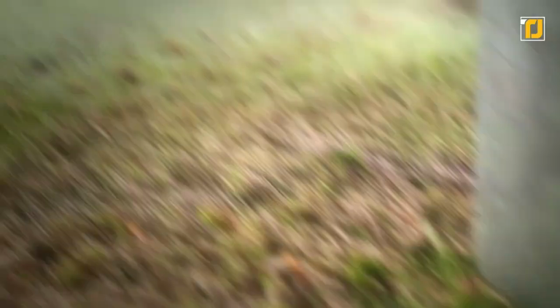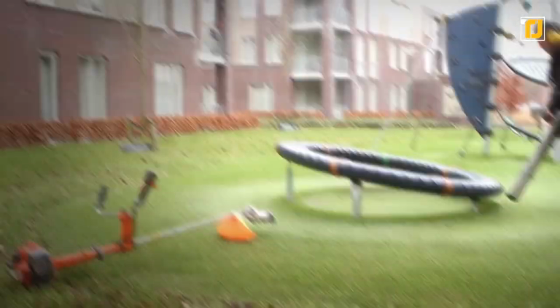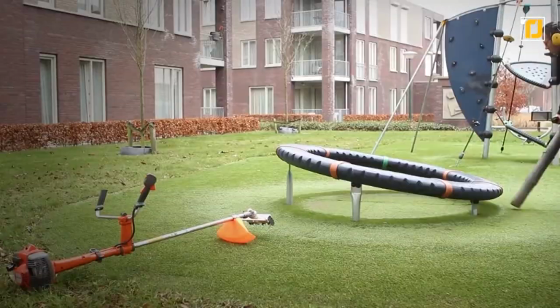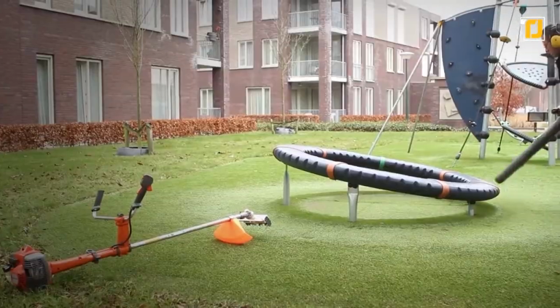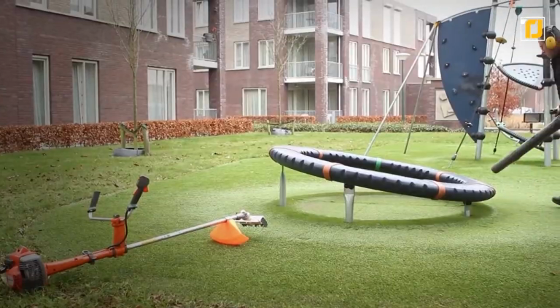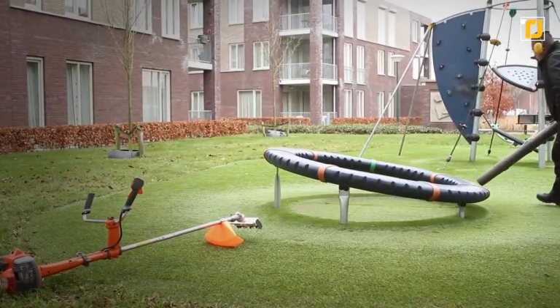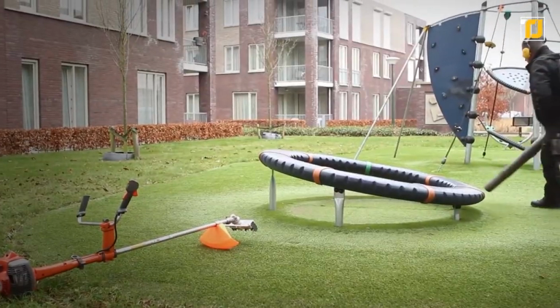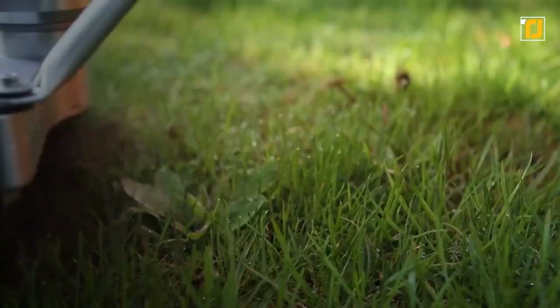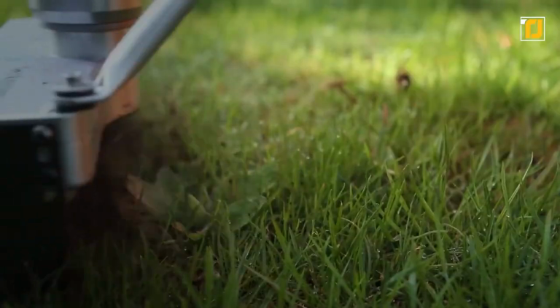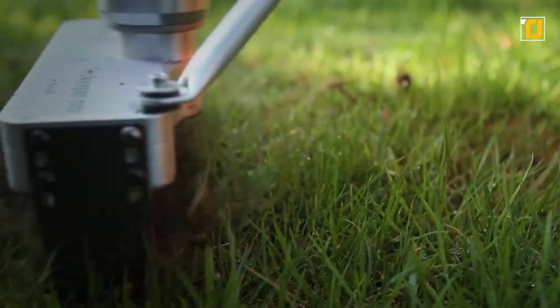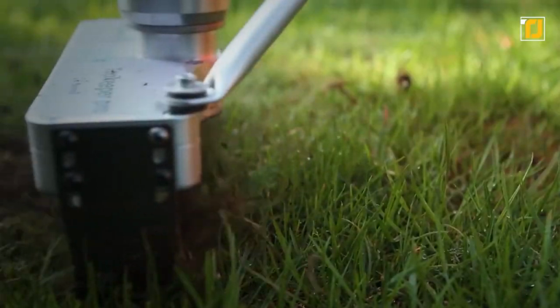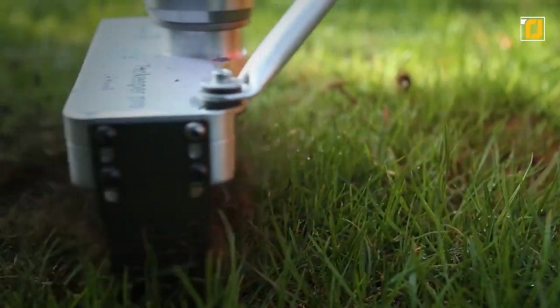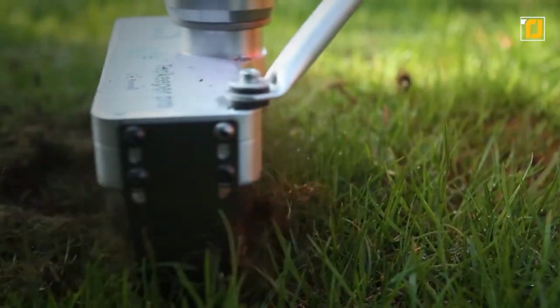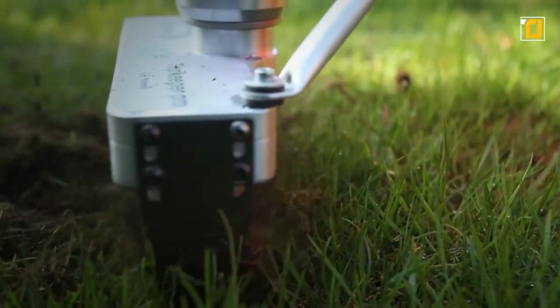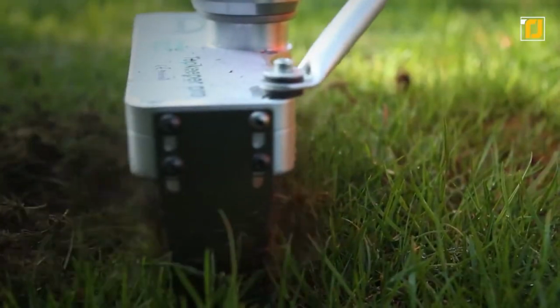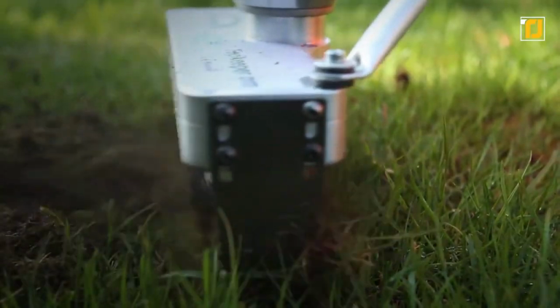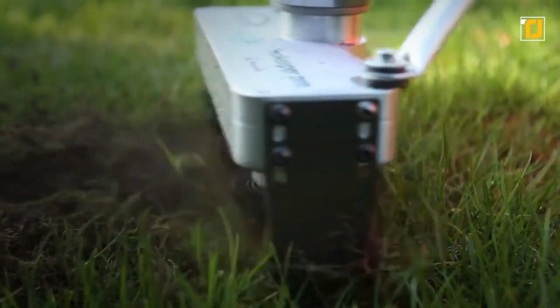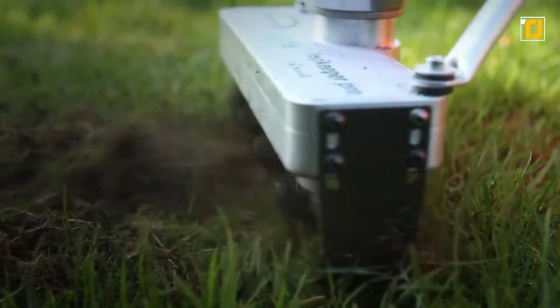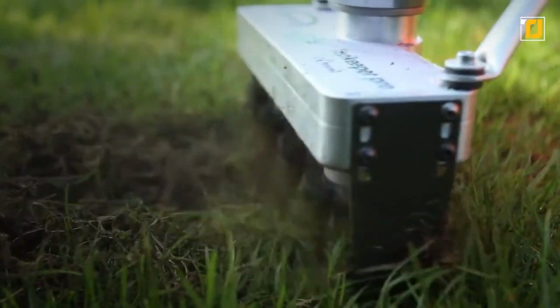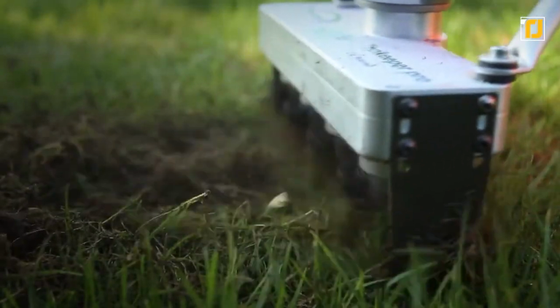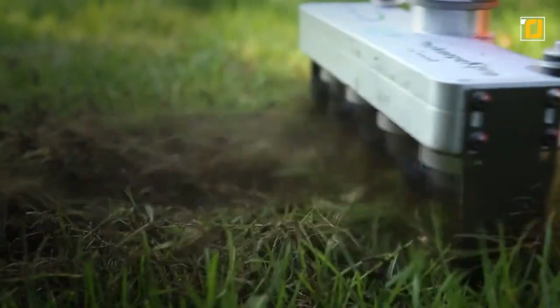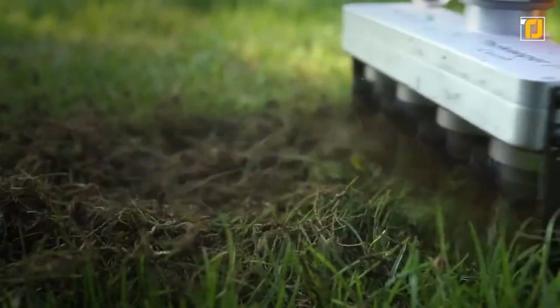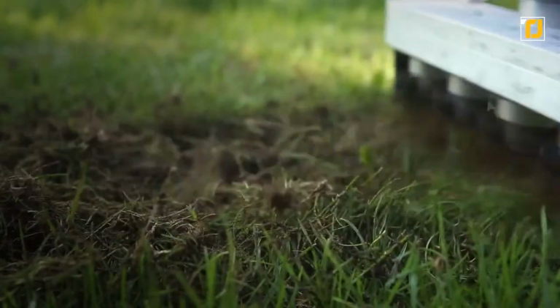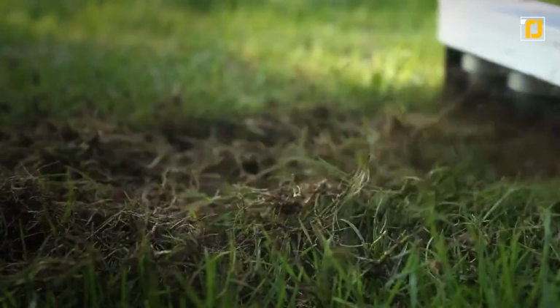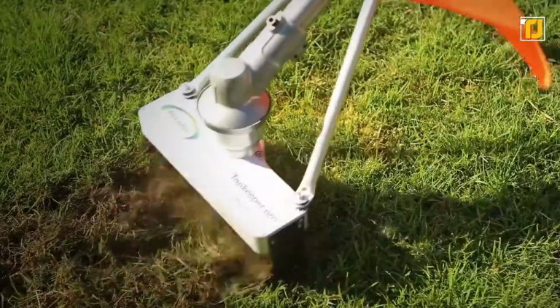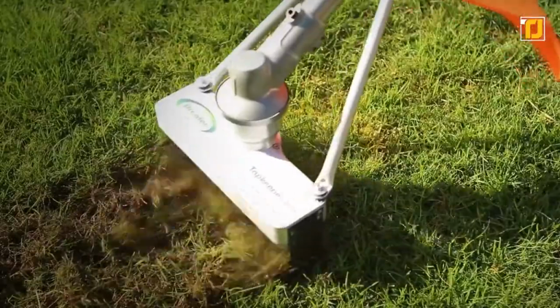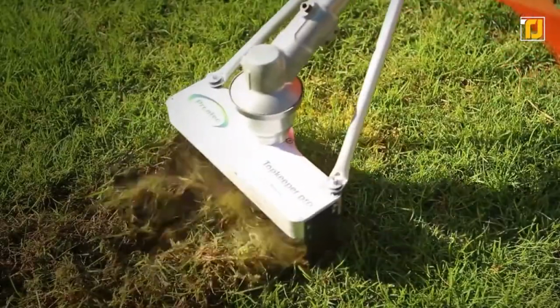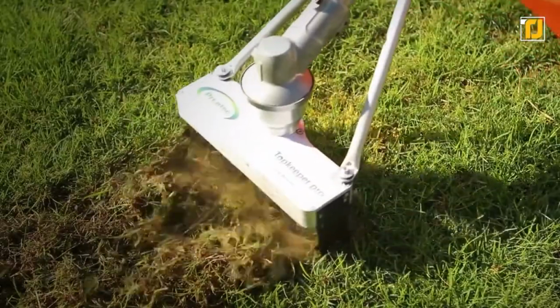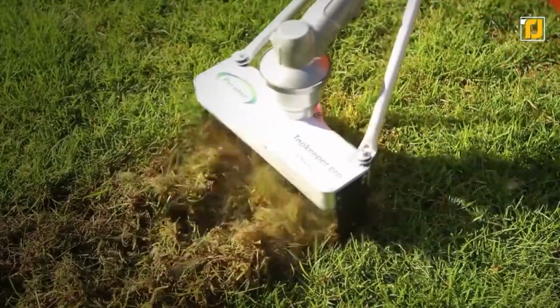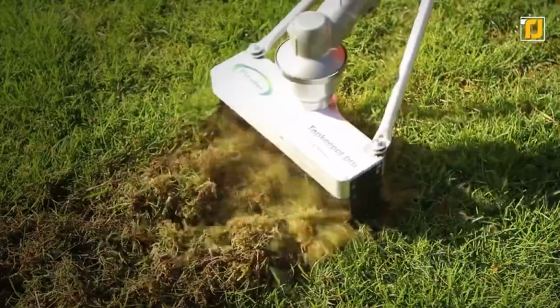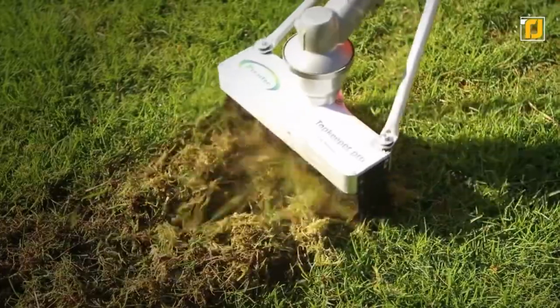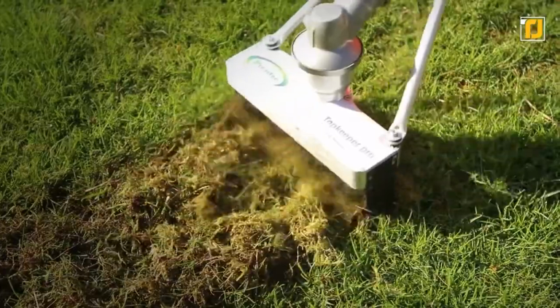And the results? They're actually comparable to a professional football field, which is super impressive.